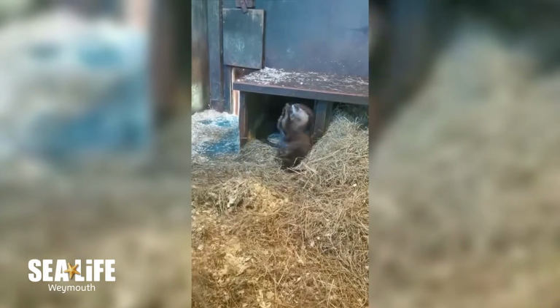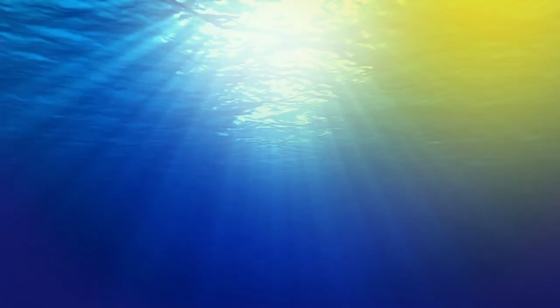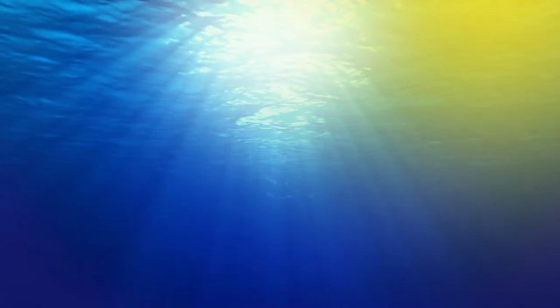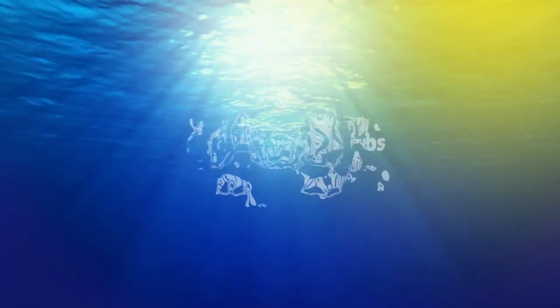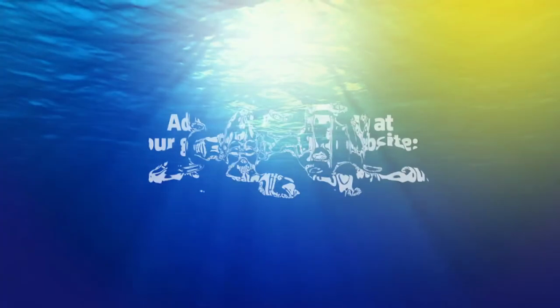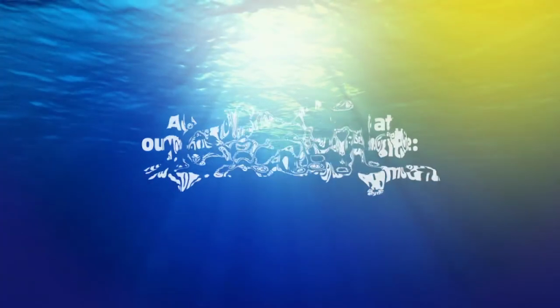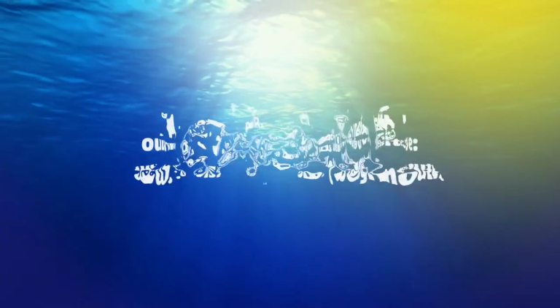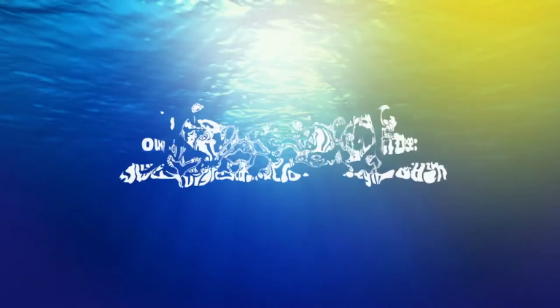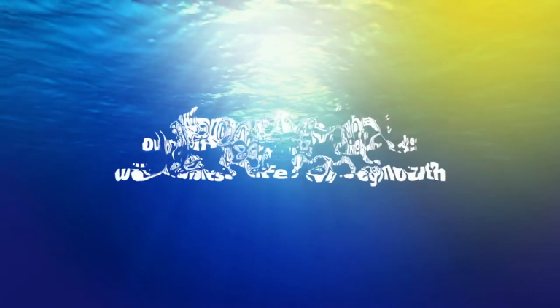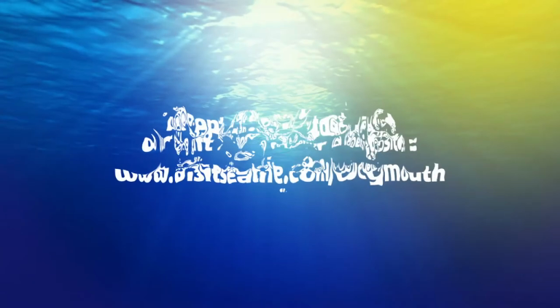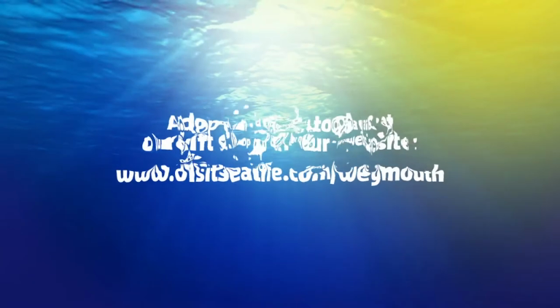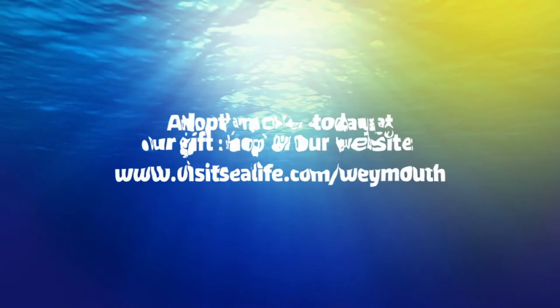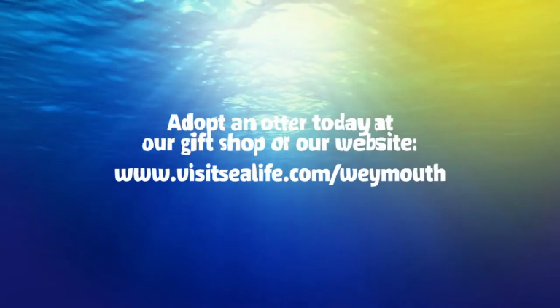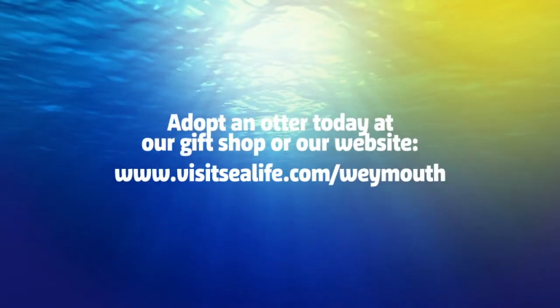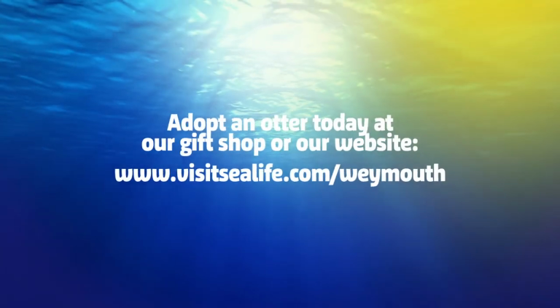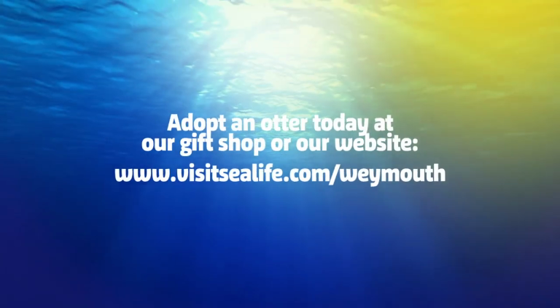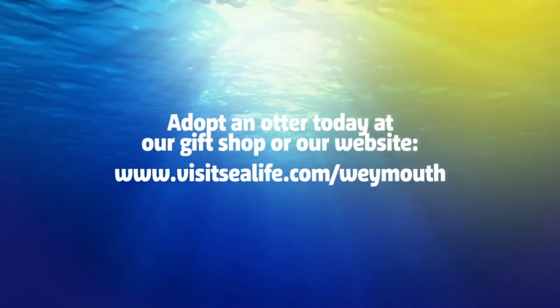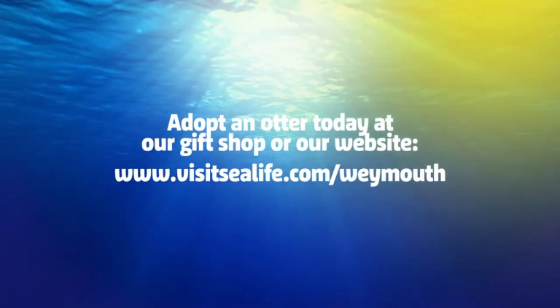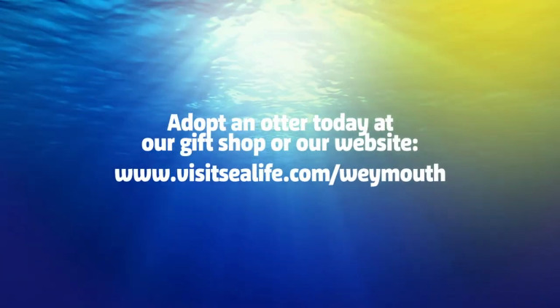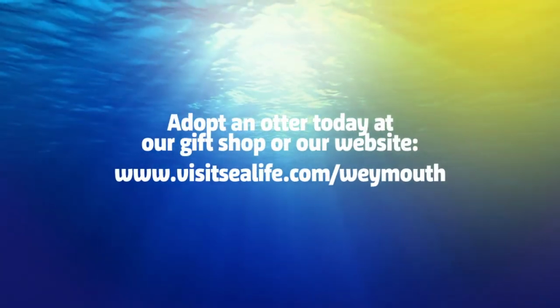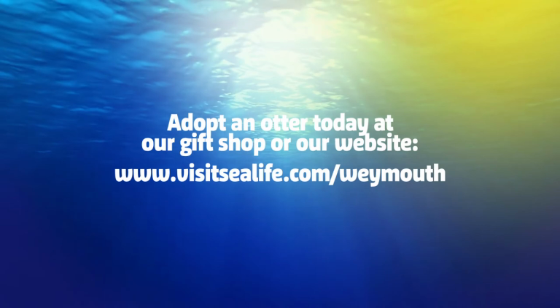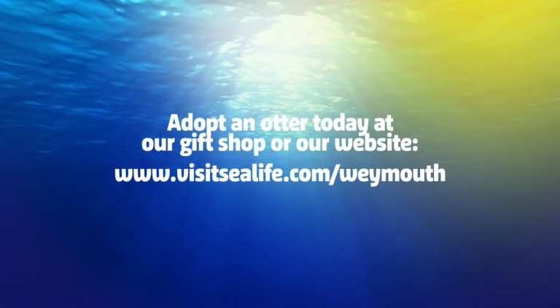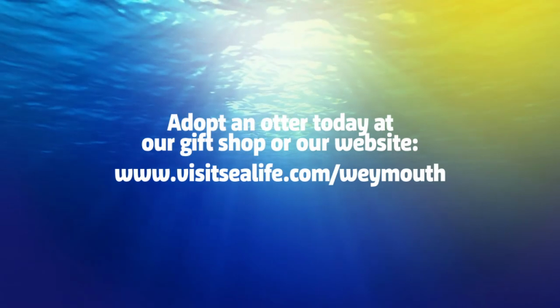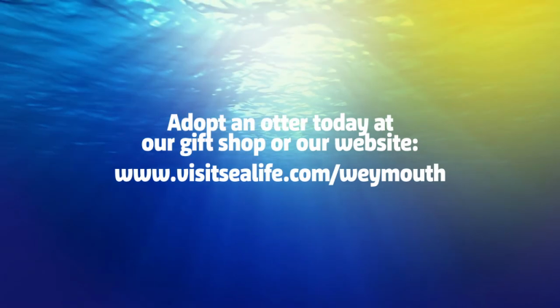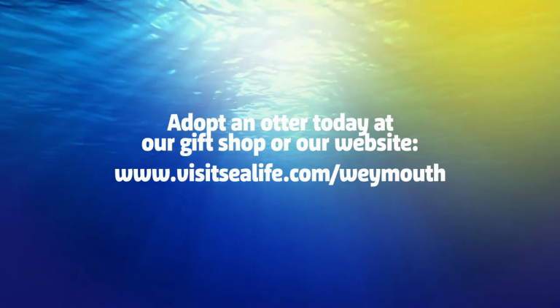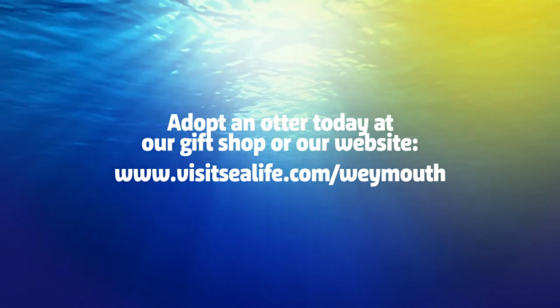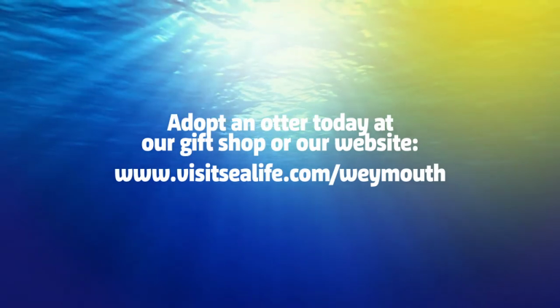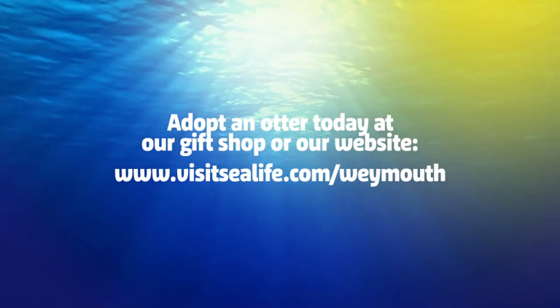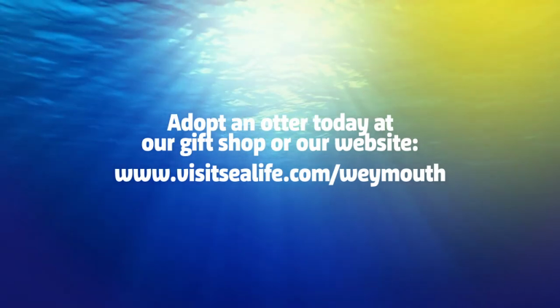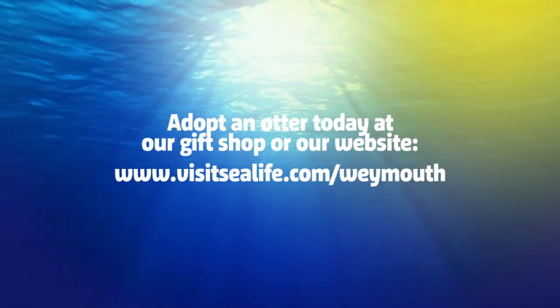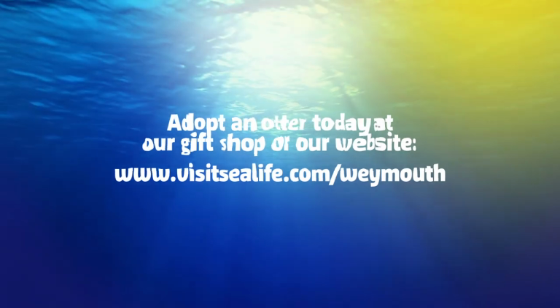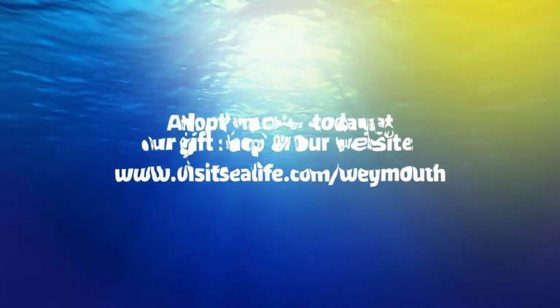Thank you for watching and taking the time to learn more about our Asian short-clawed otters. If you have any more questions, please ask a member of the SeaLife team.